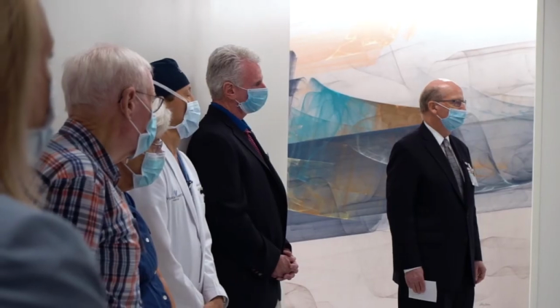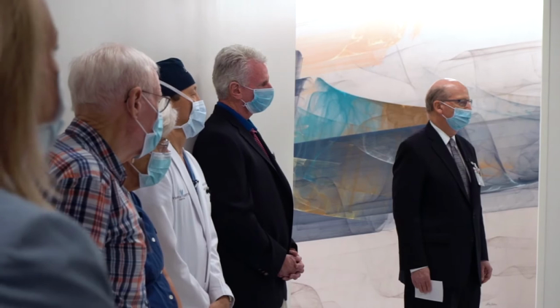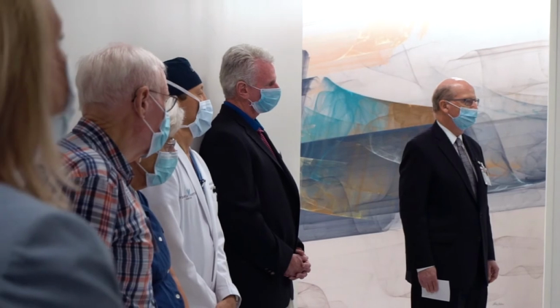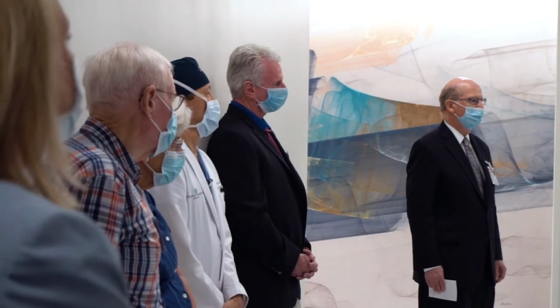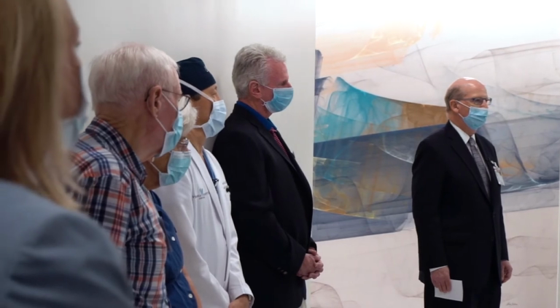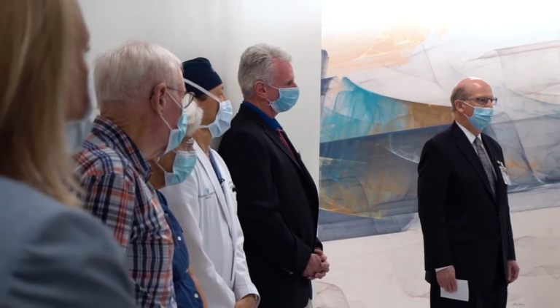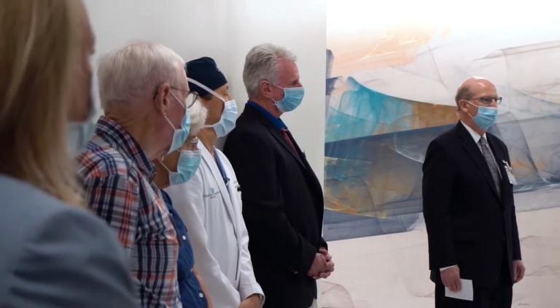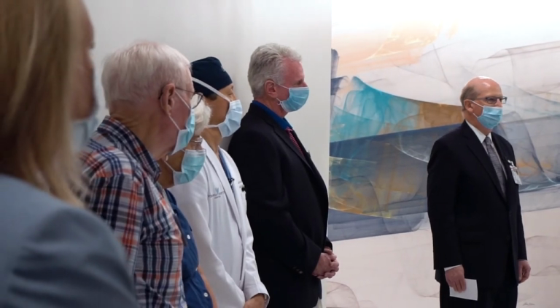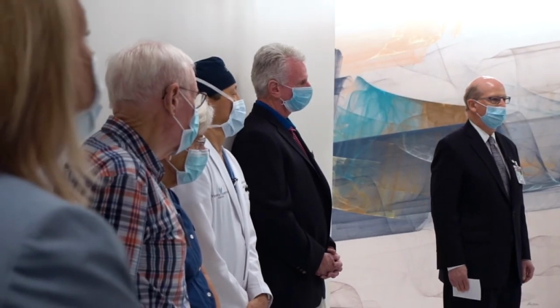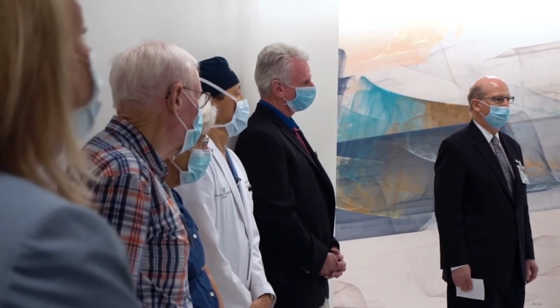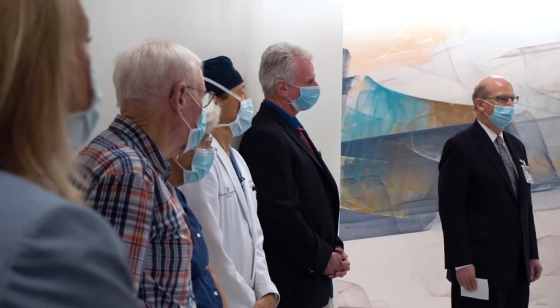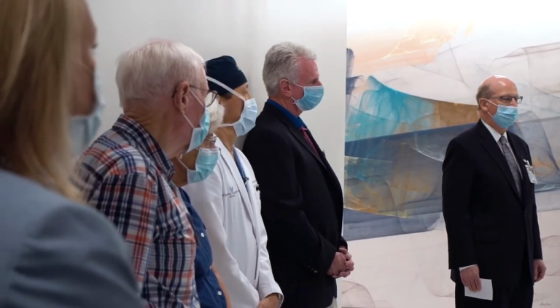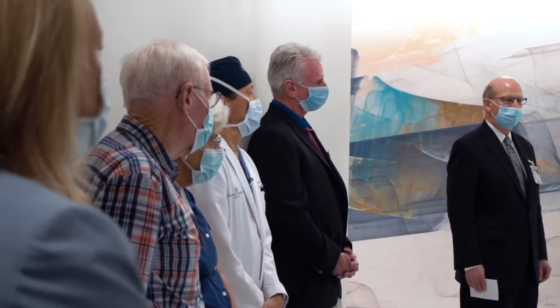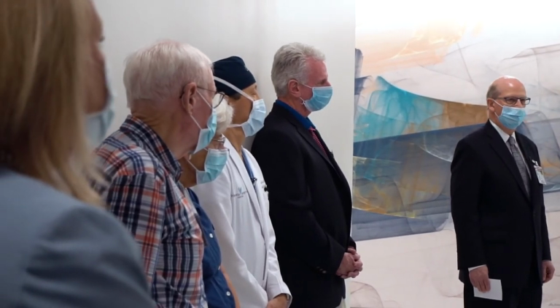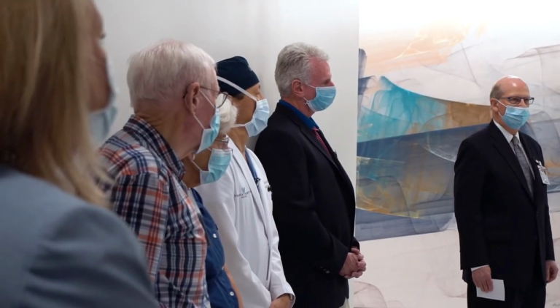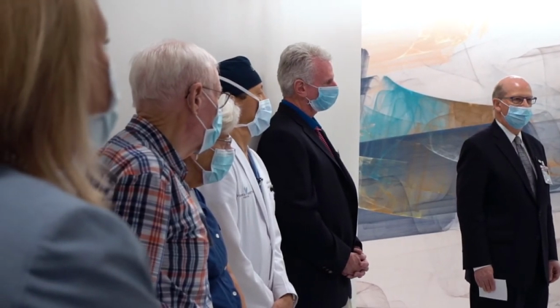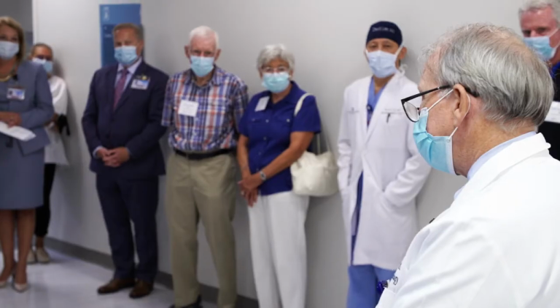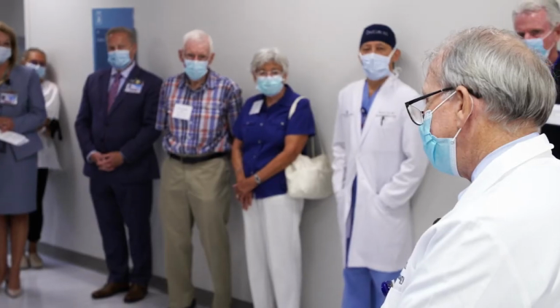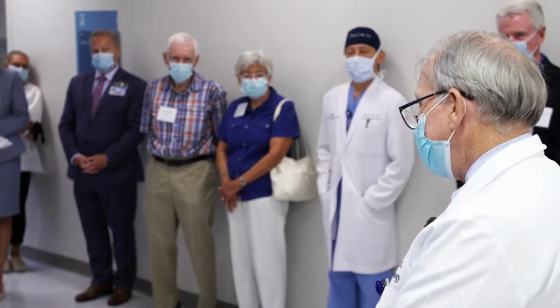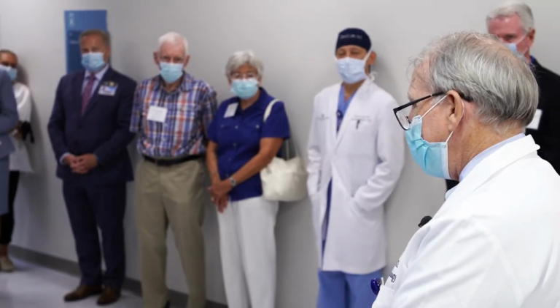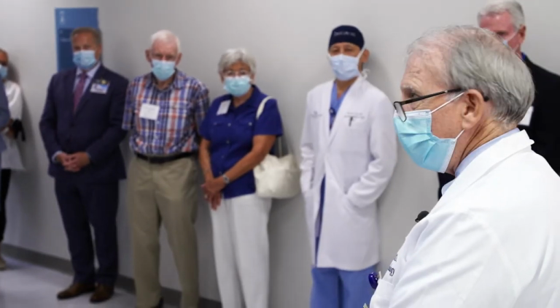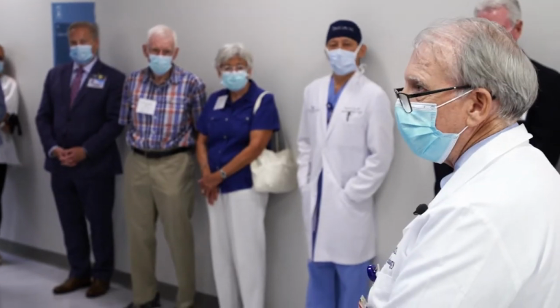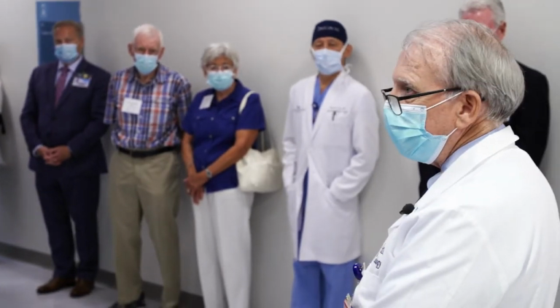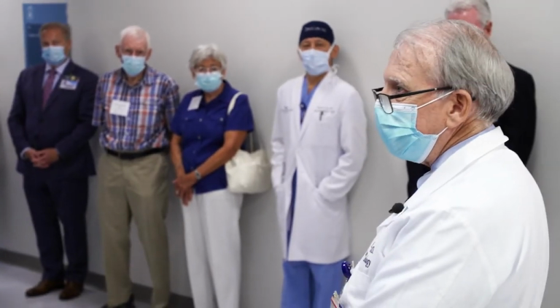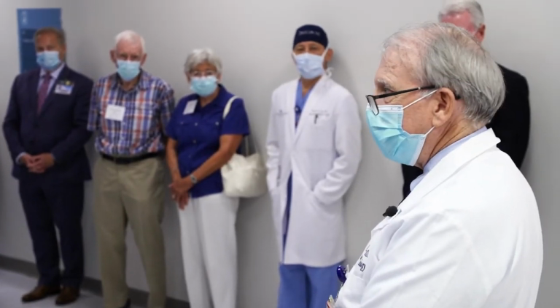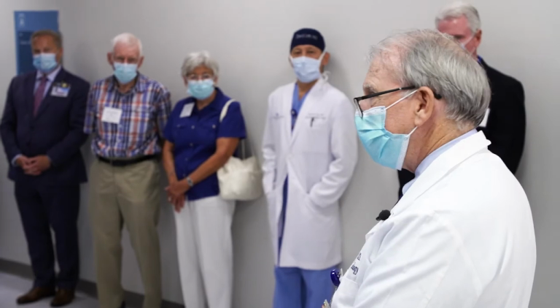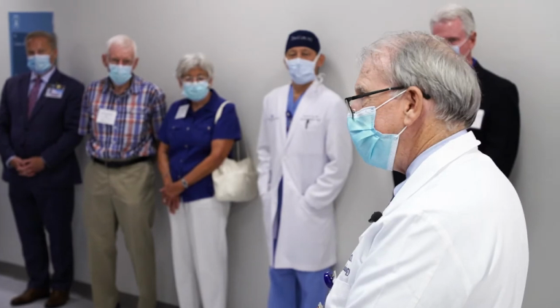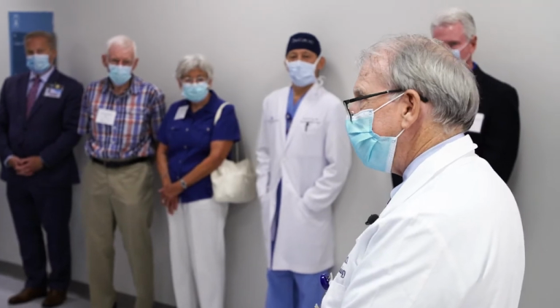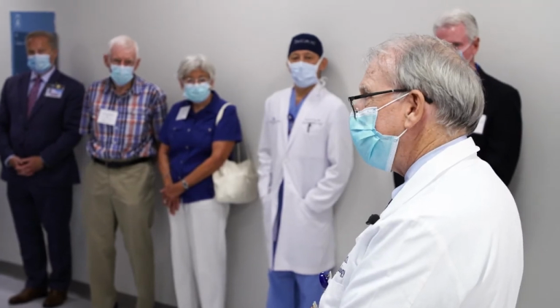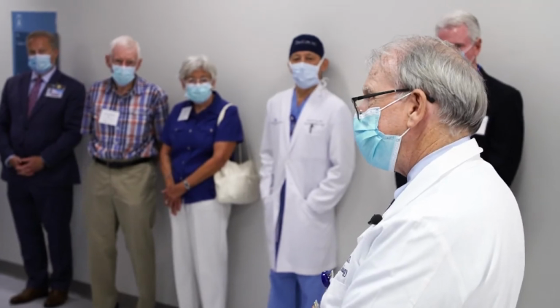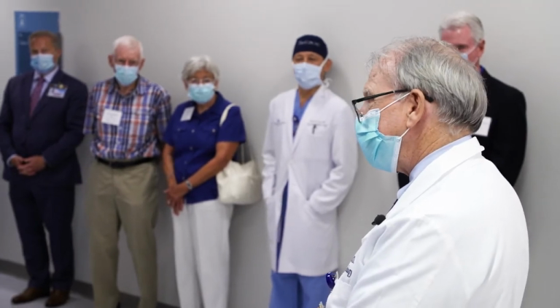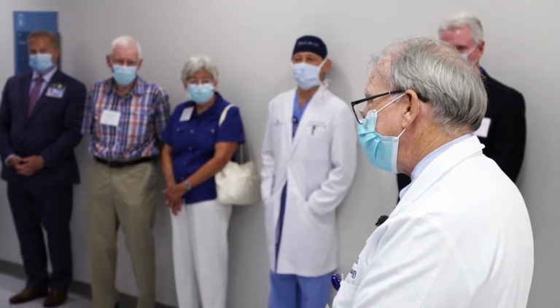I was a submarine officer before I went into medical practice, and we're really big on clean air in submarines.